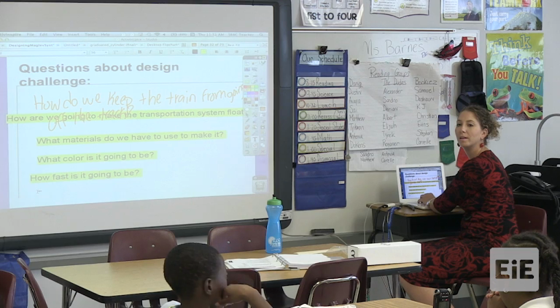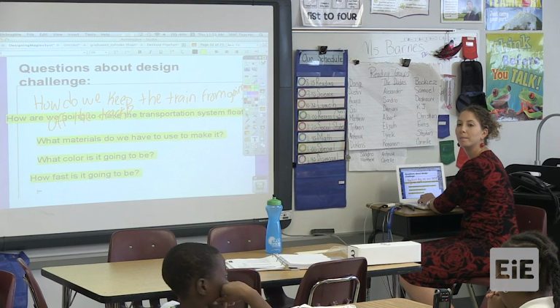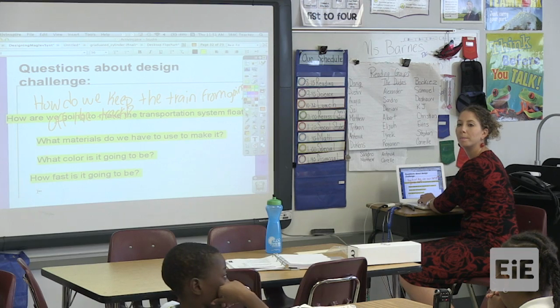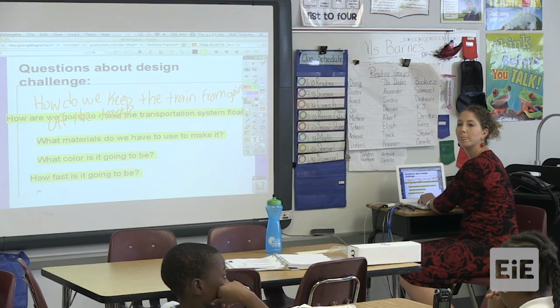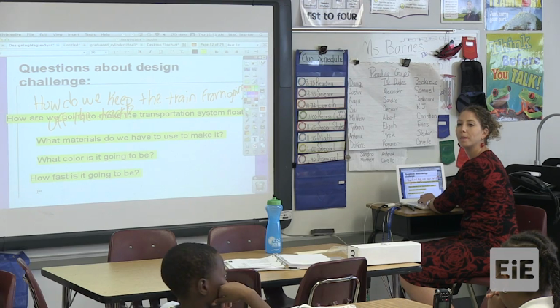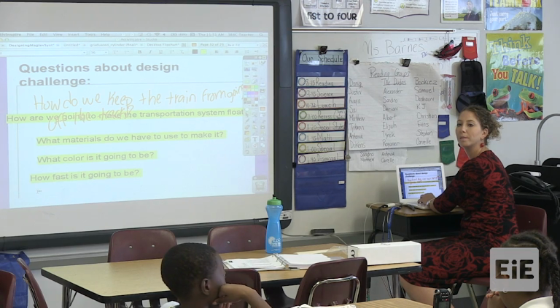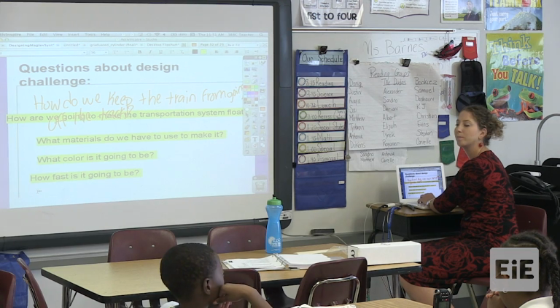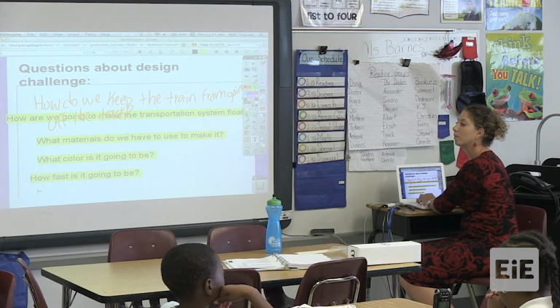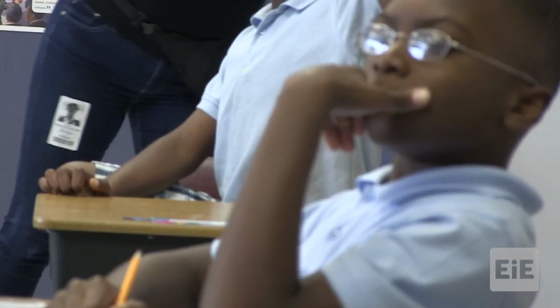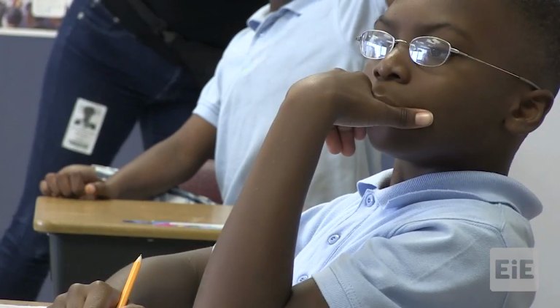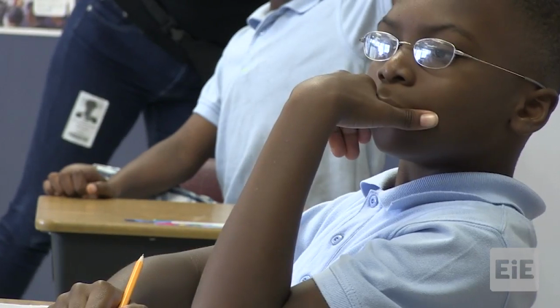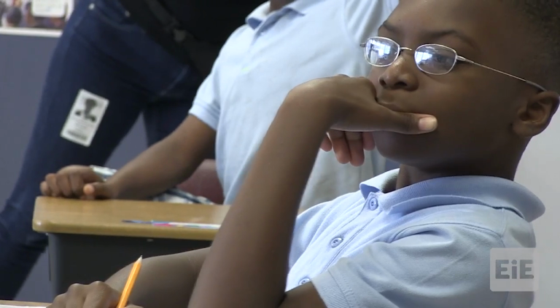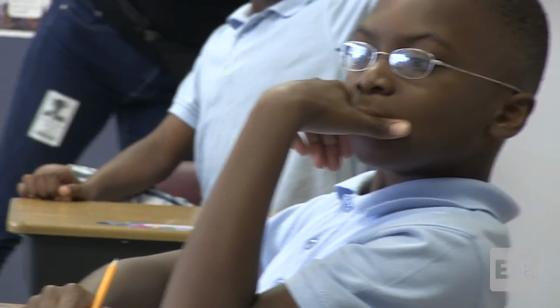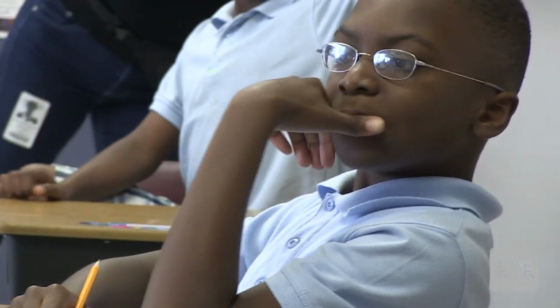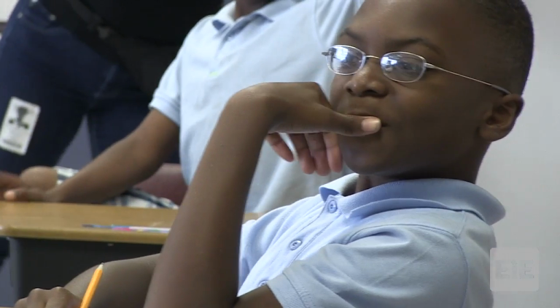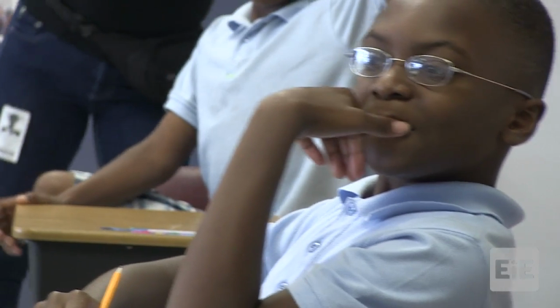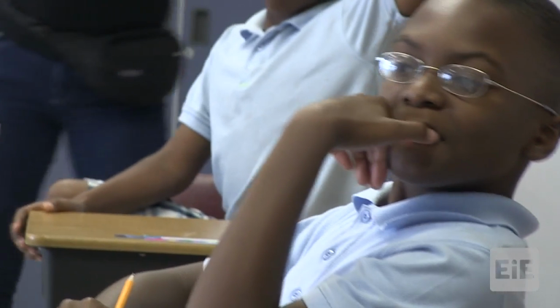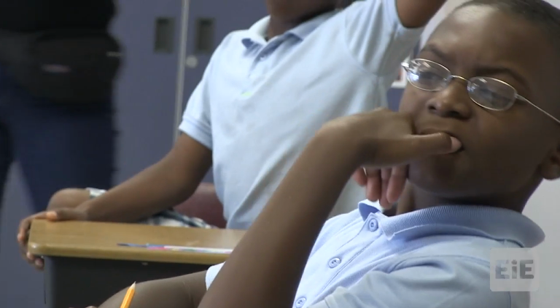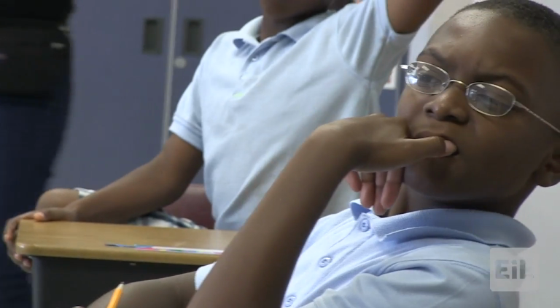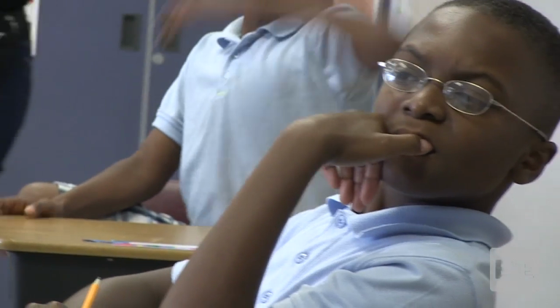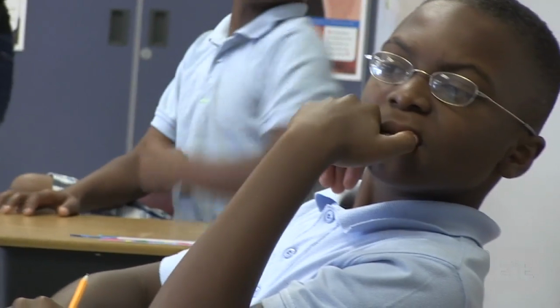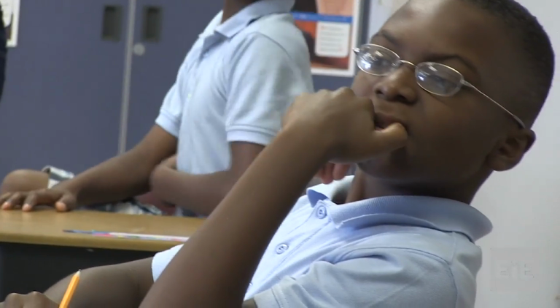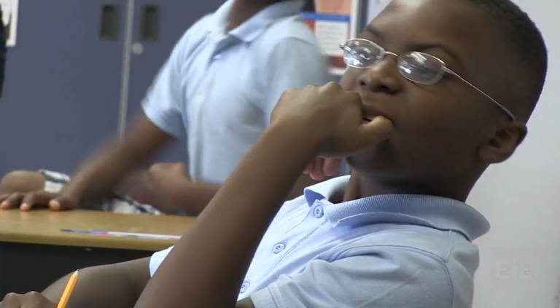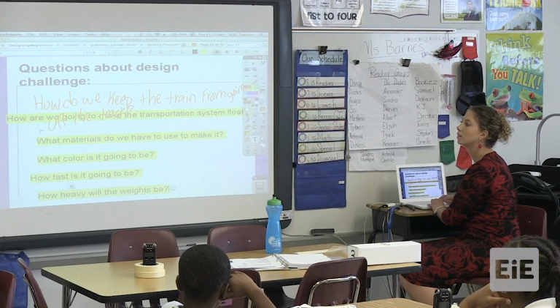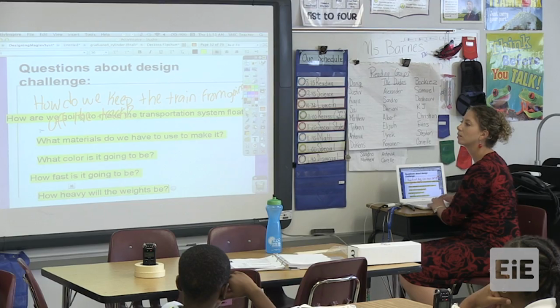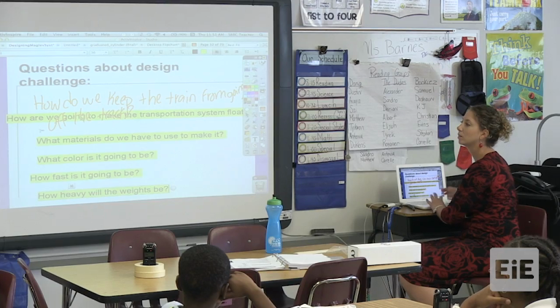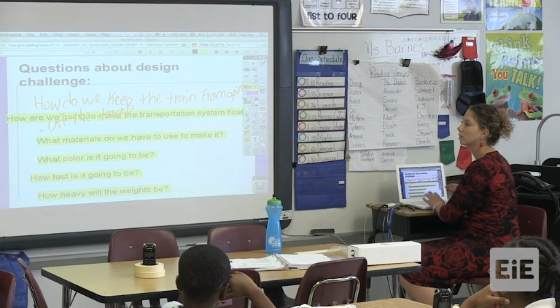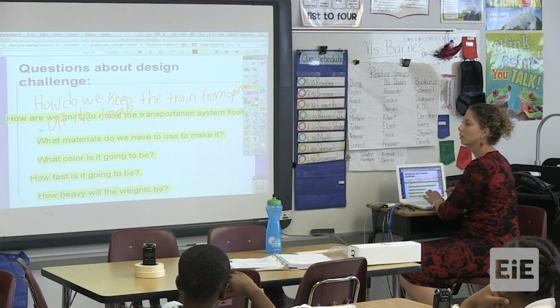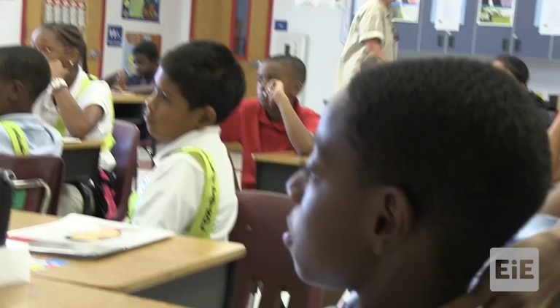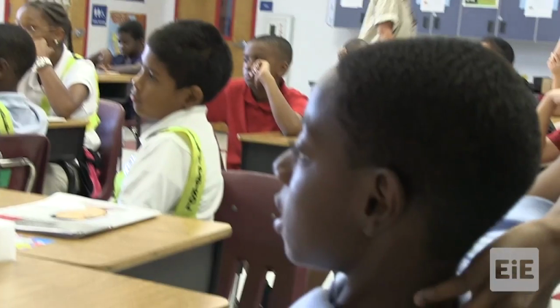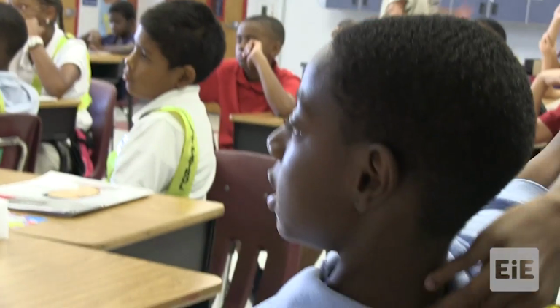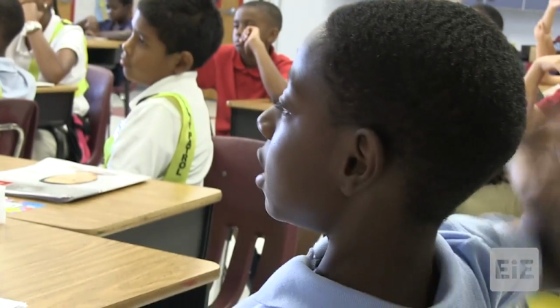How heavy would a weight on it be? How many magnets are we going to need? Tyreek raises that question.